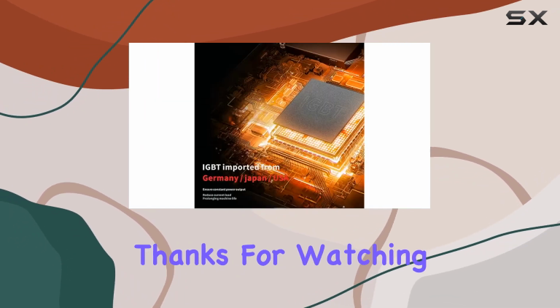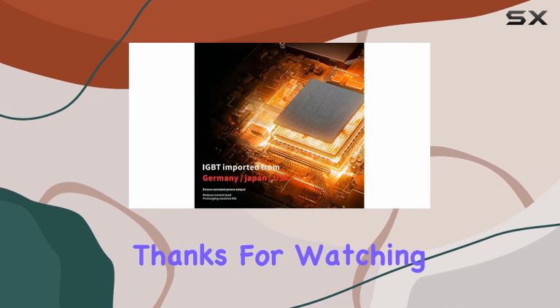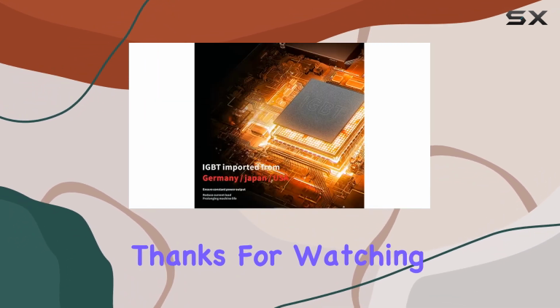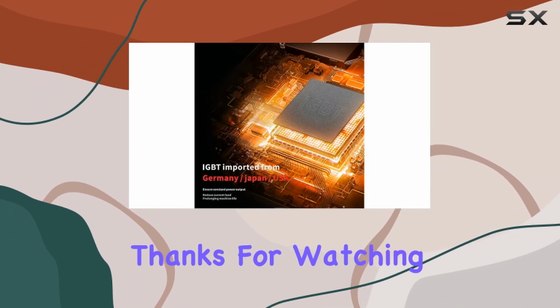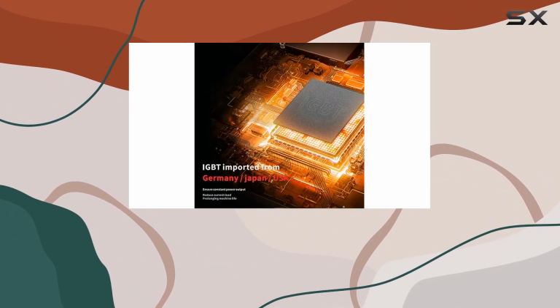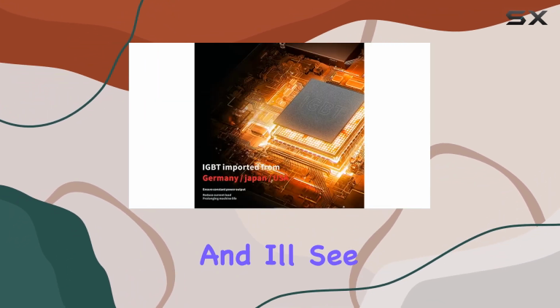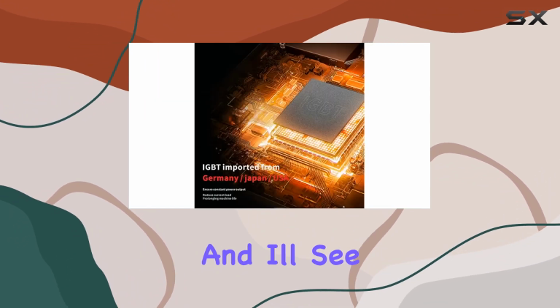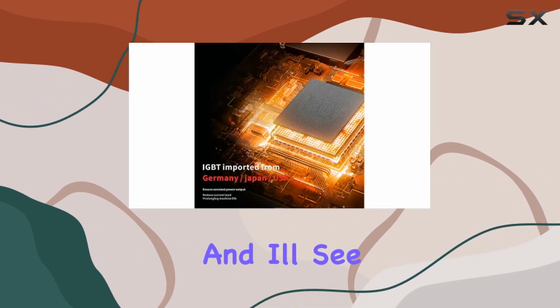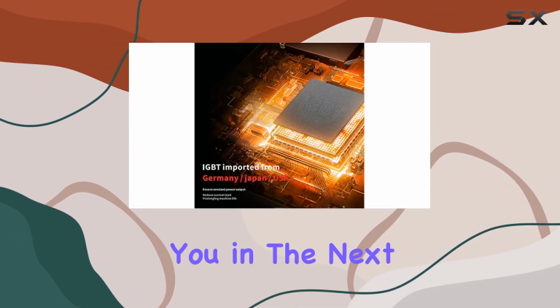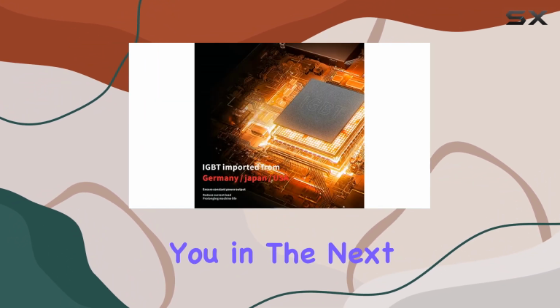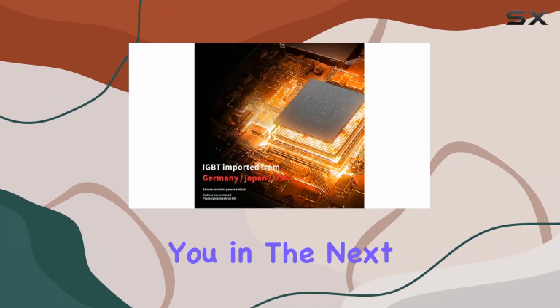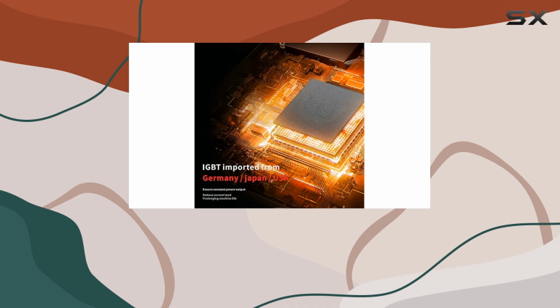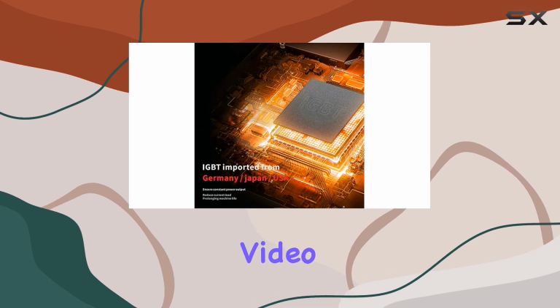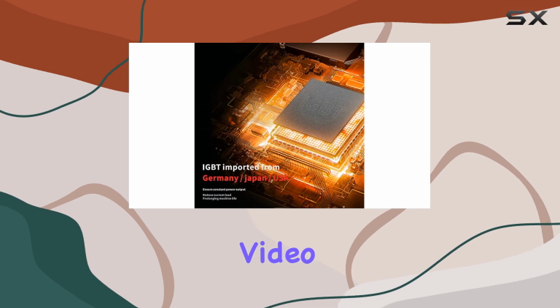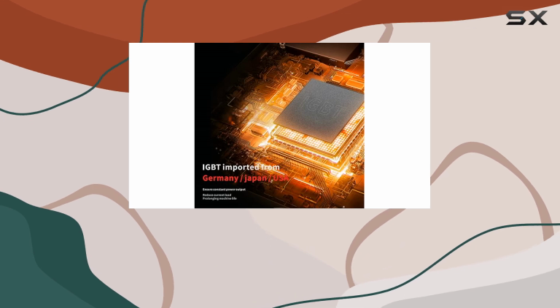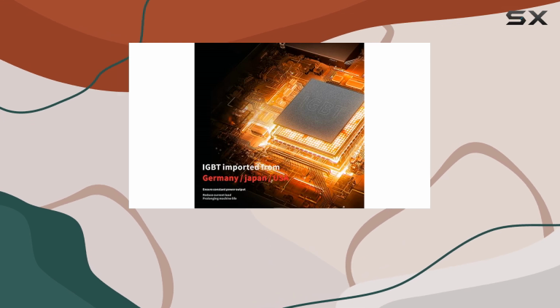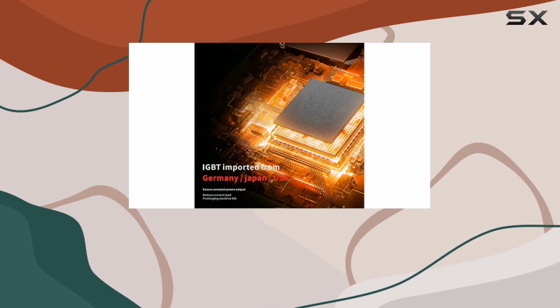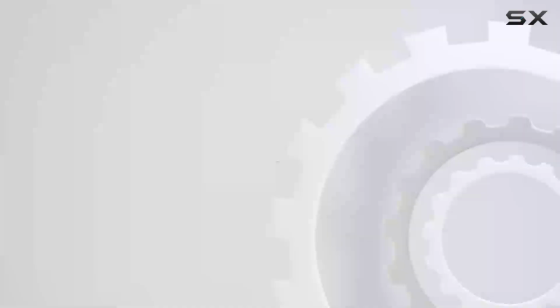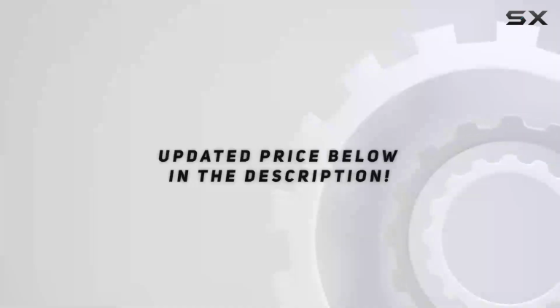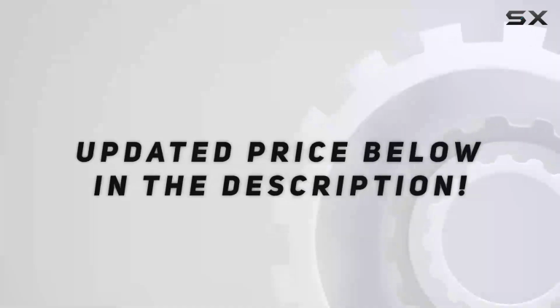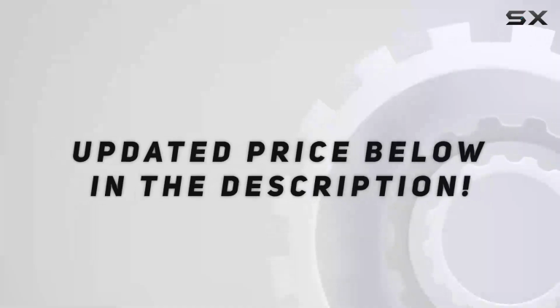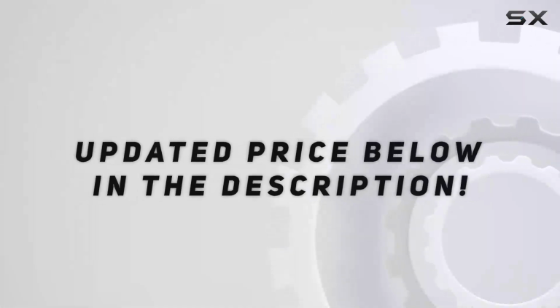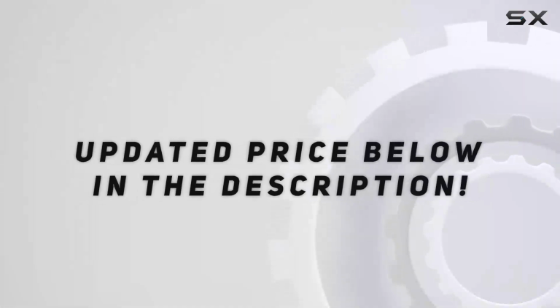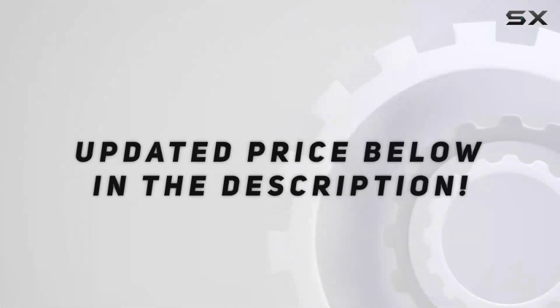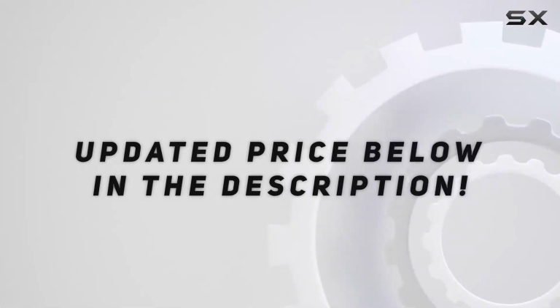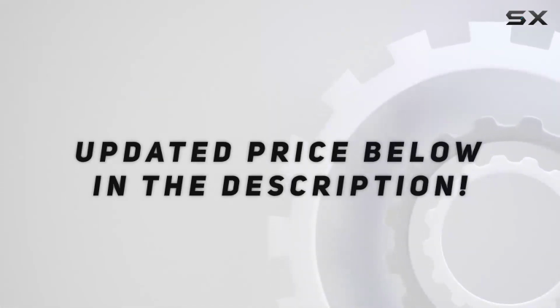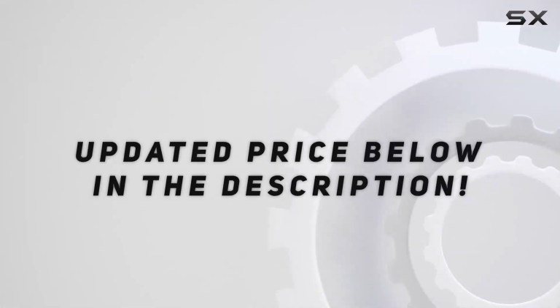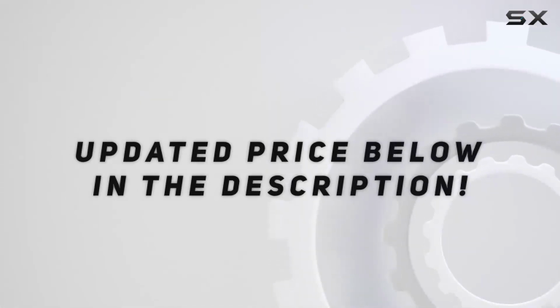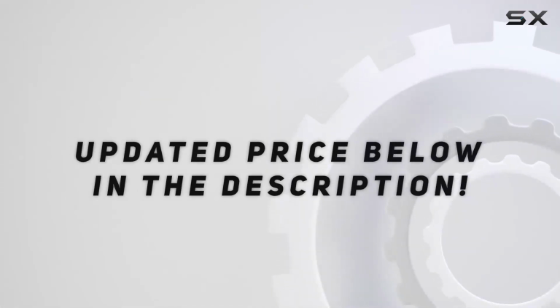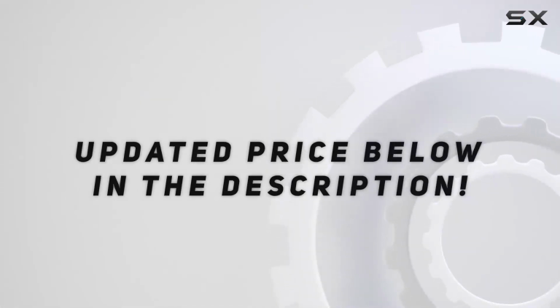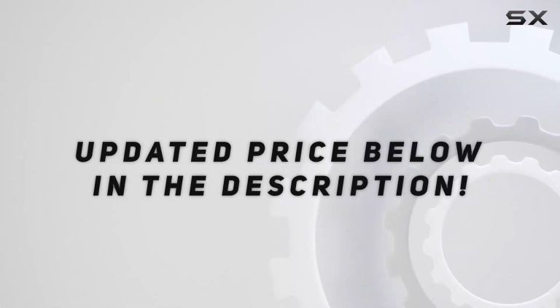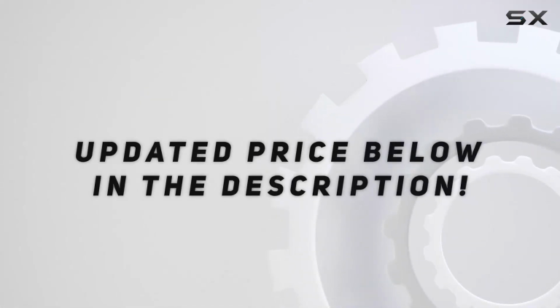Thanks for watching, and I'll see you in the next video. Check out the video description for an updated price.